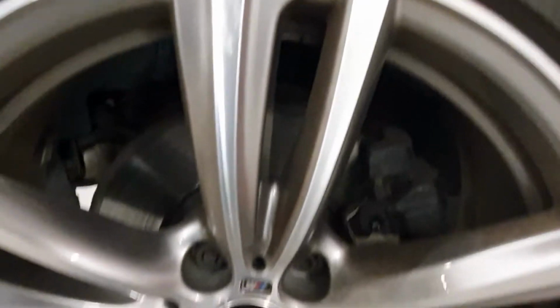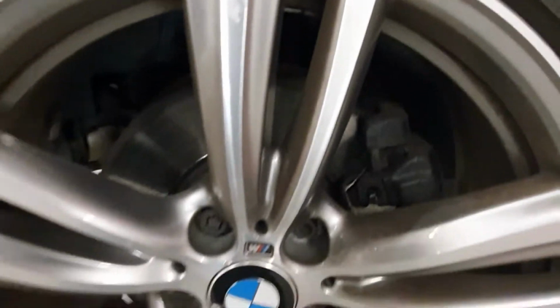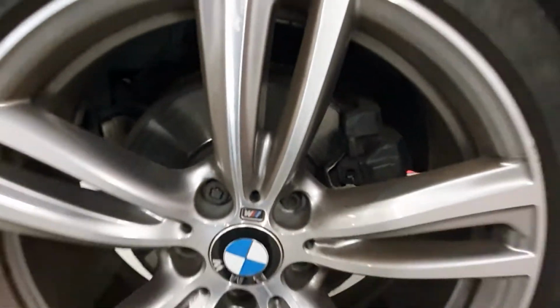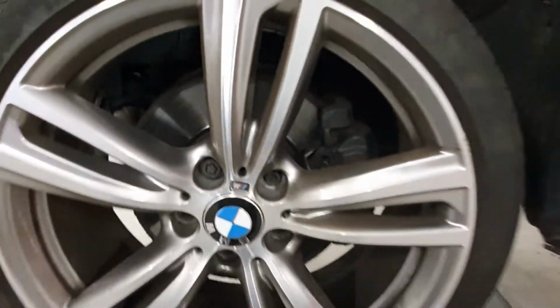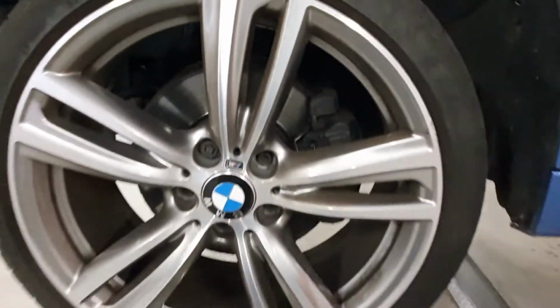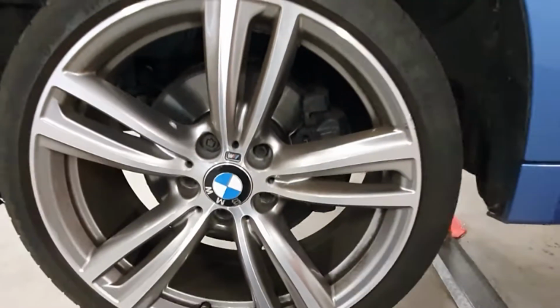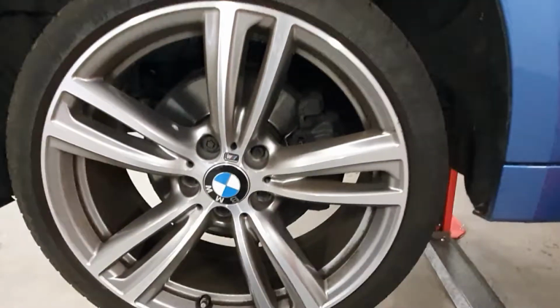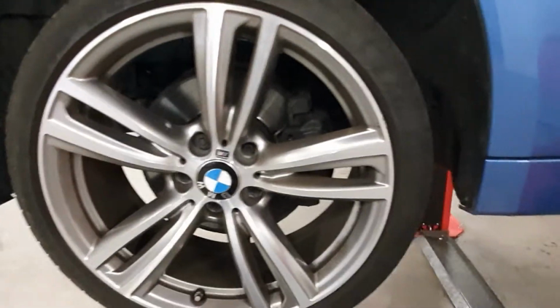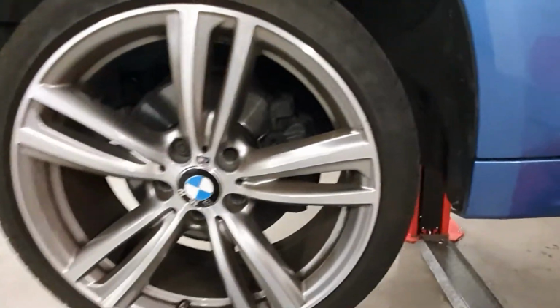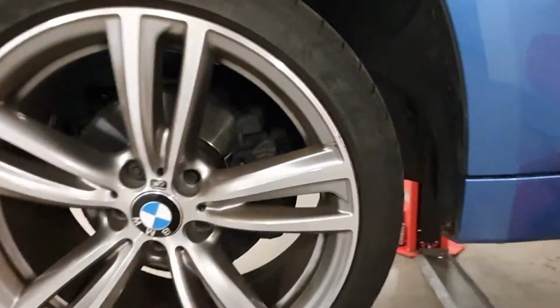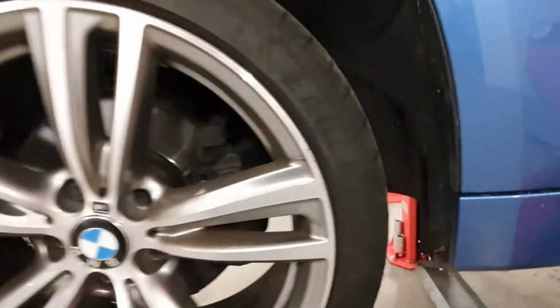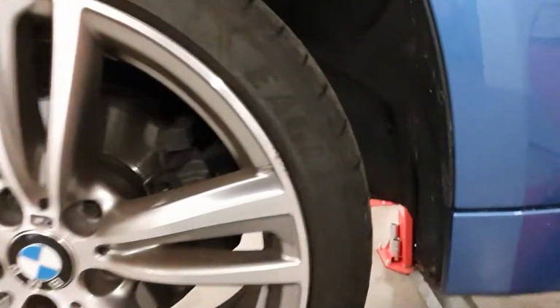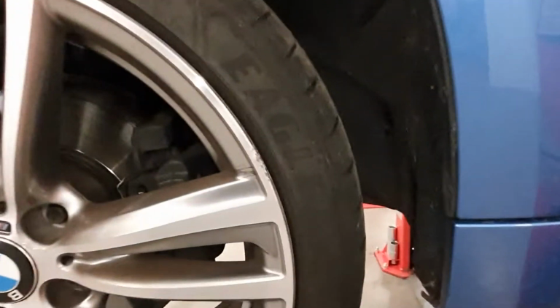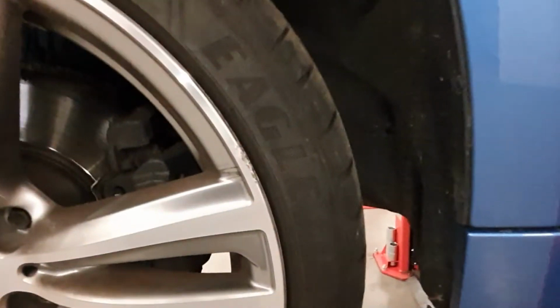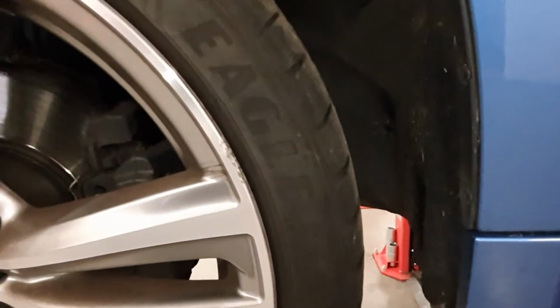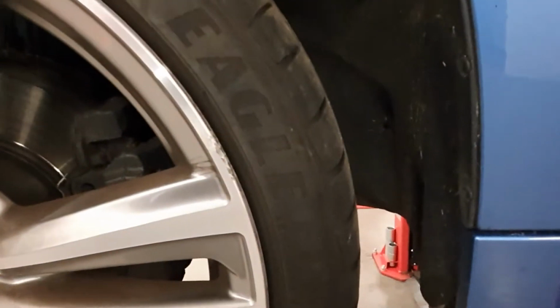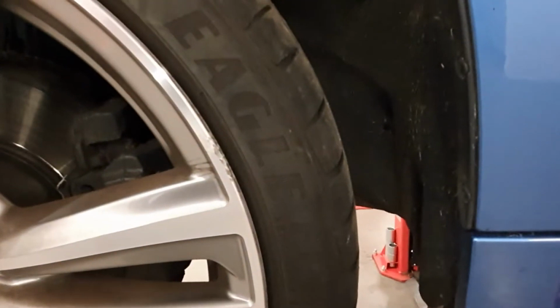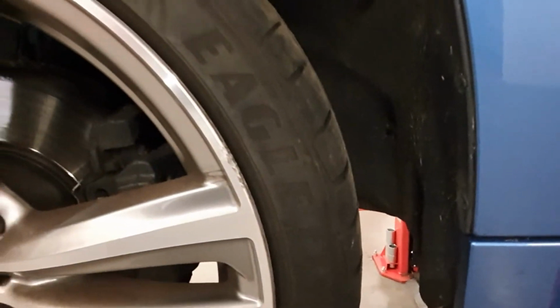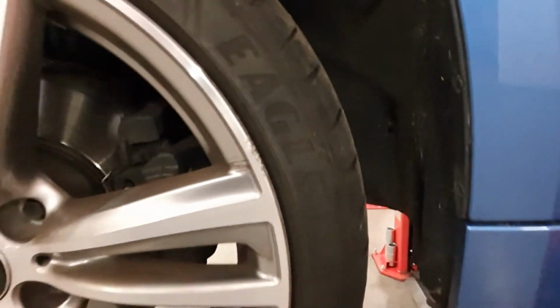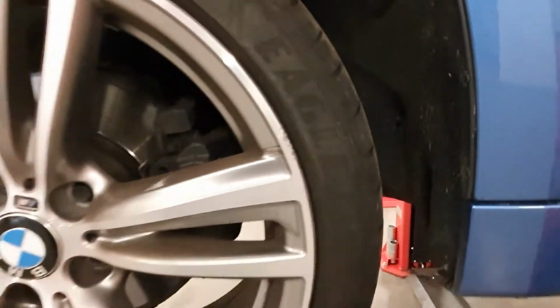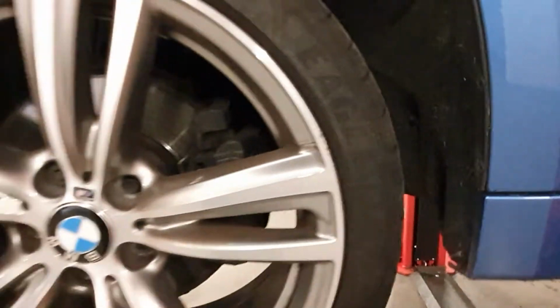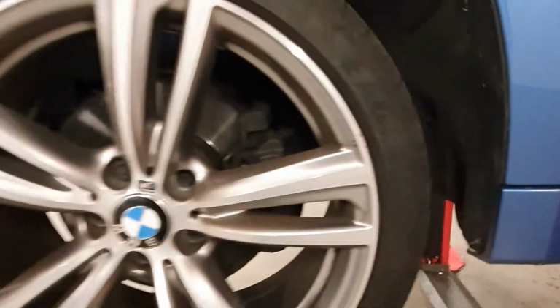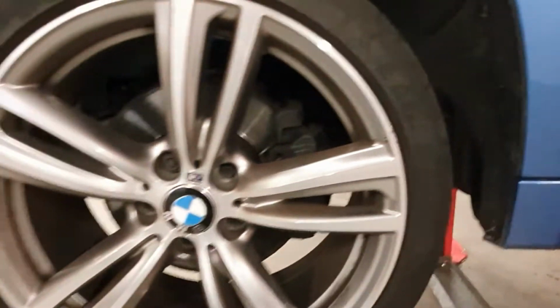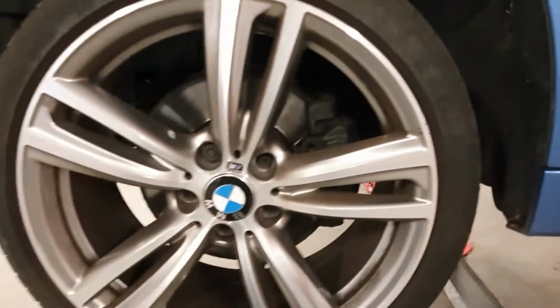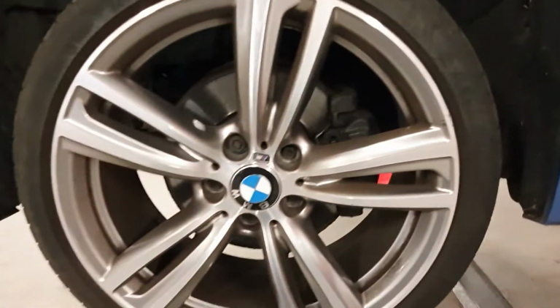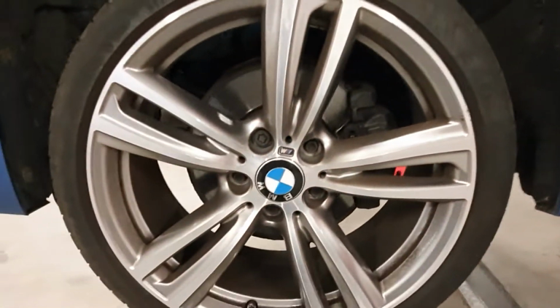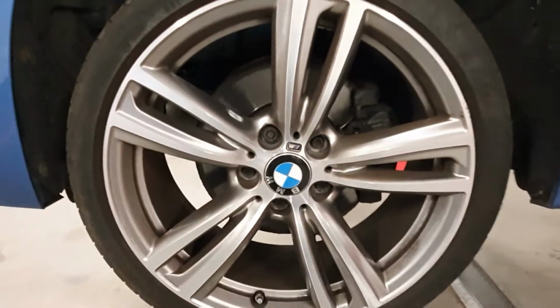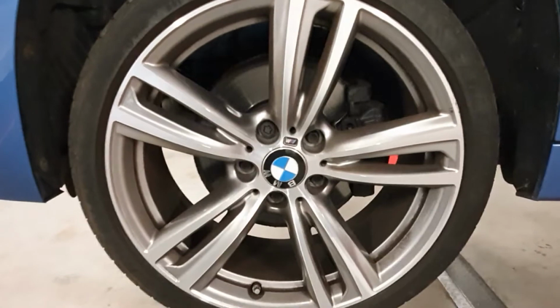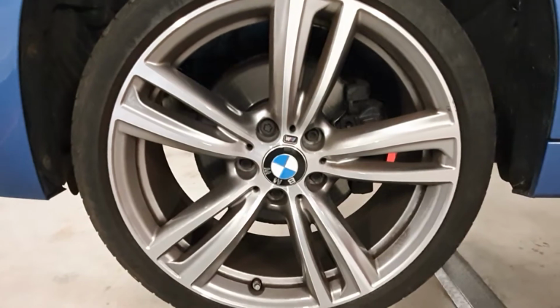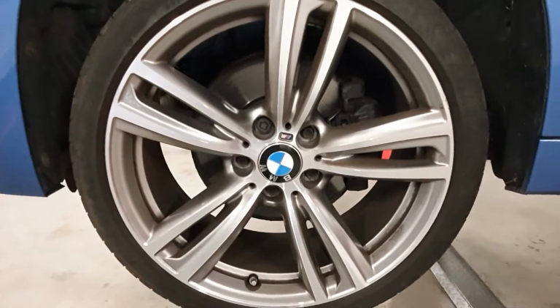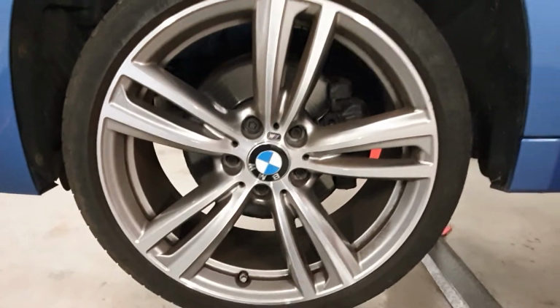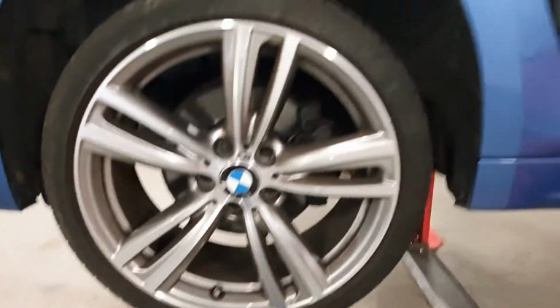All the alloy wheels have got marks on them. You can do refurbs just to tidy them up.